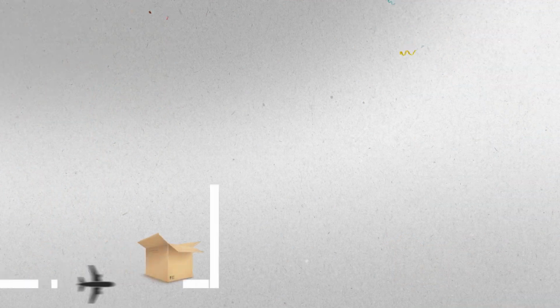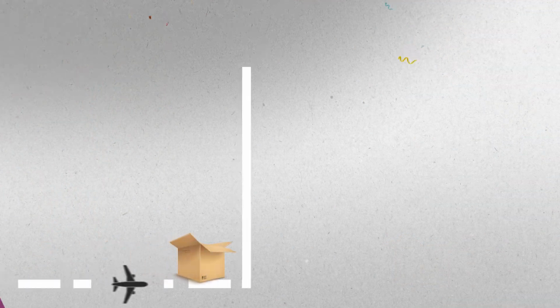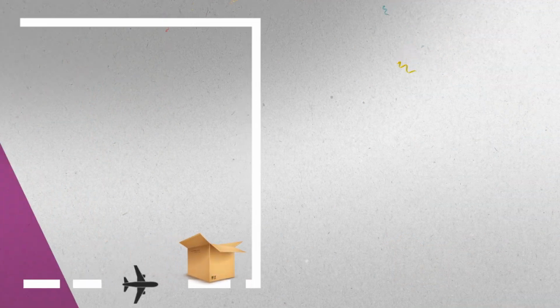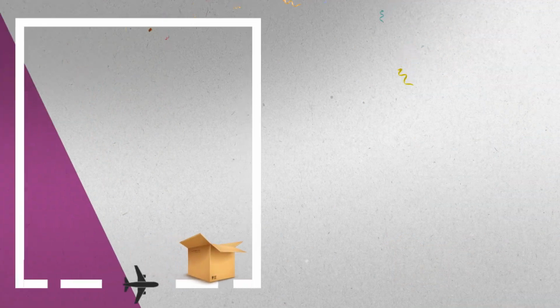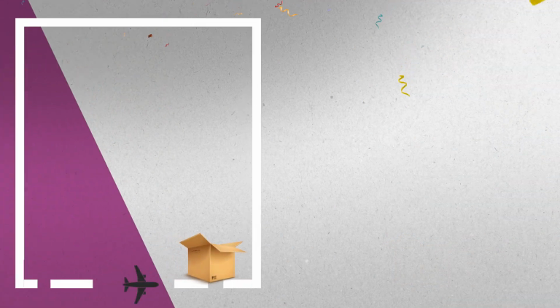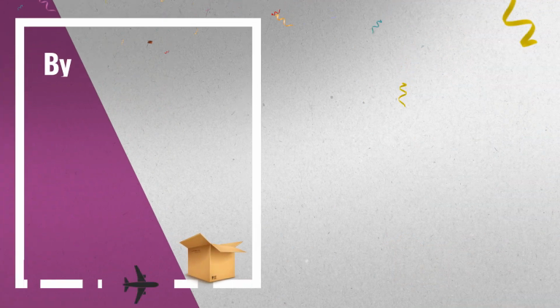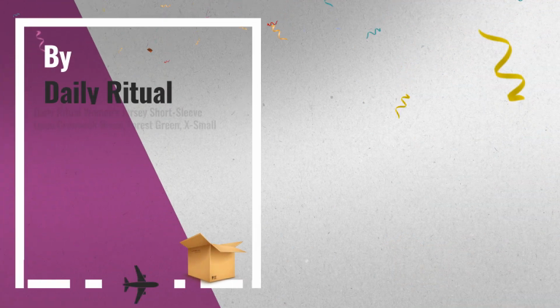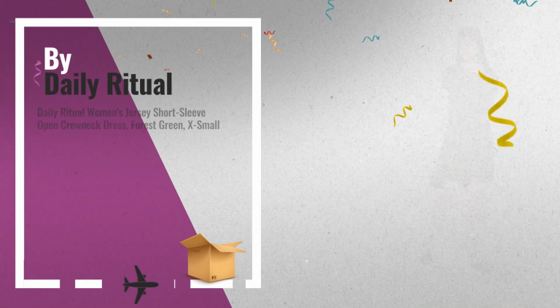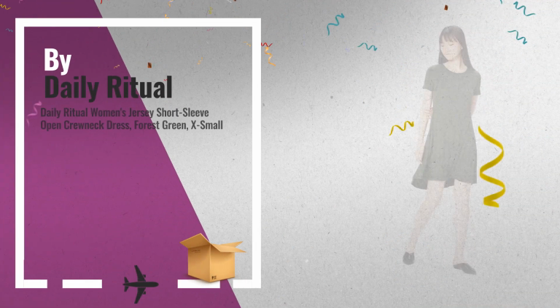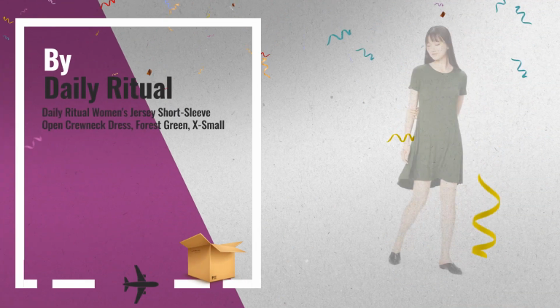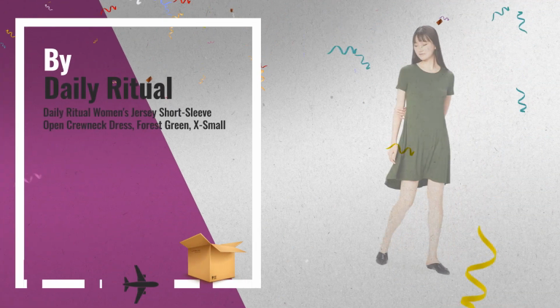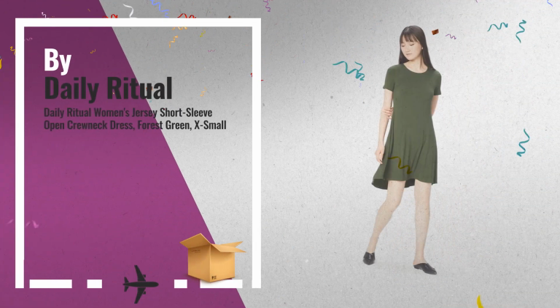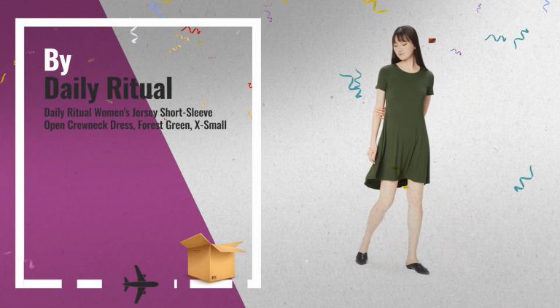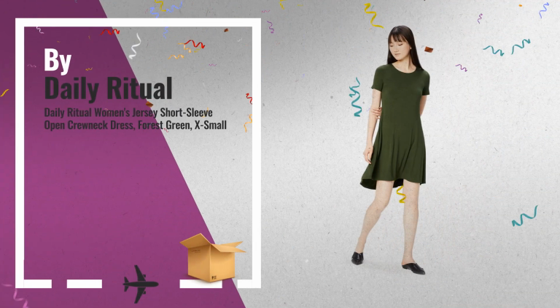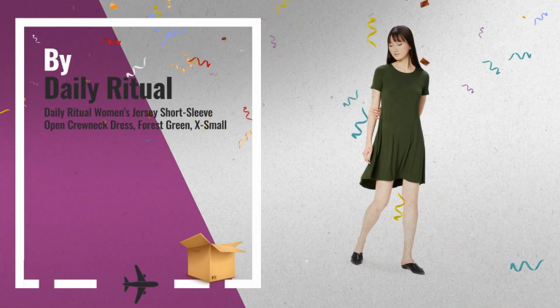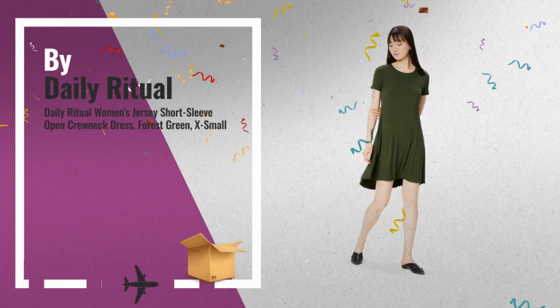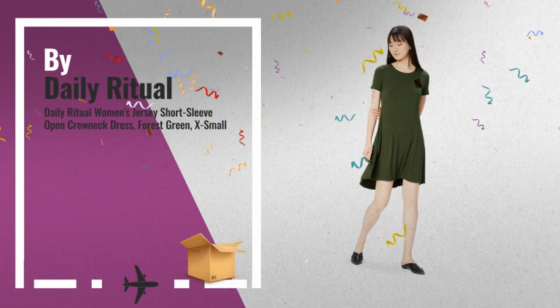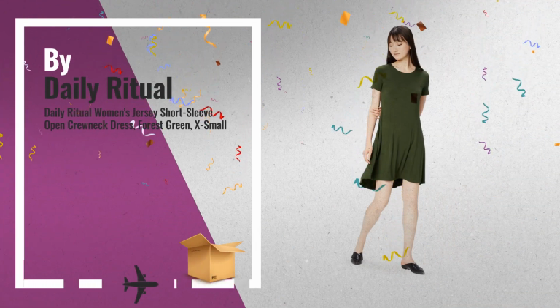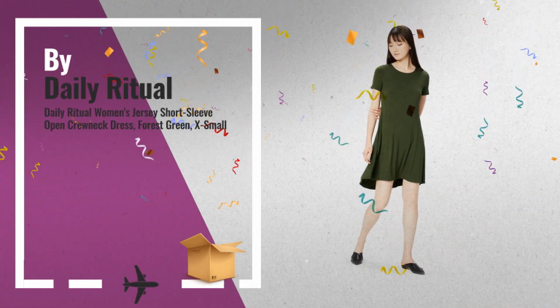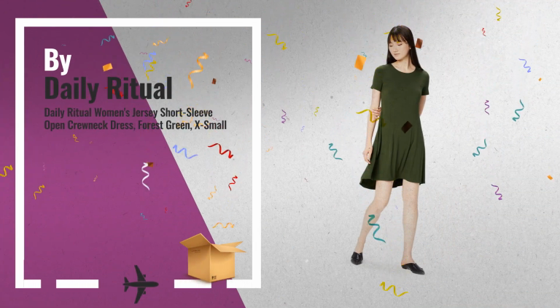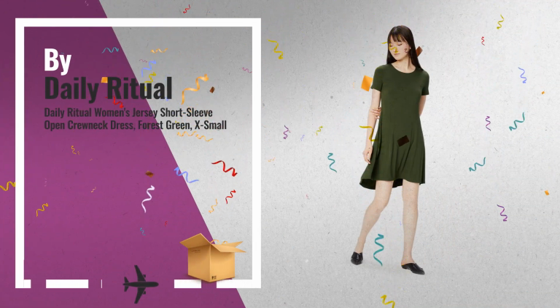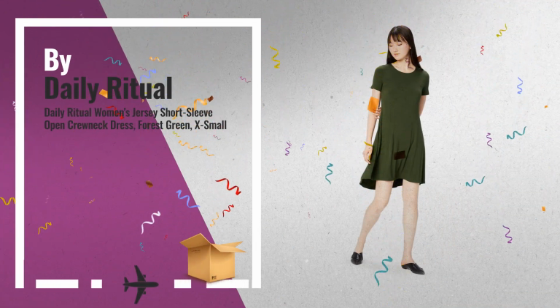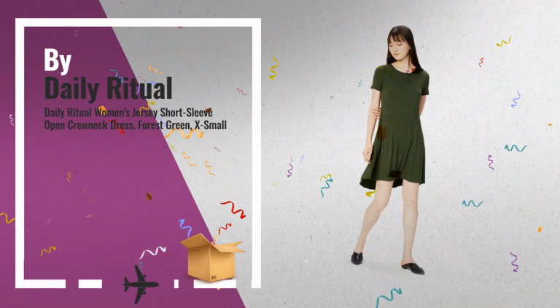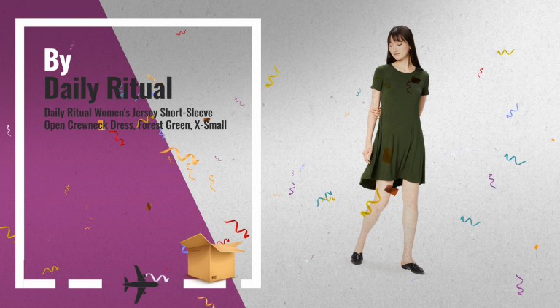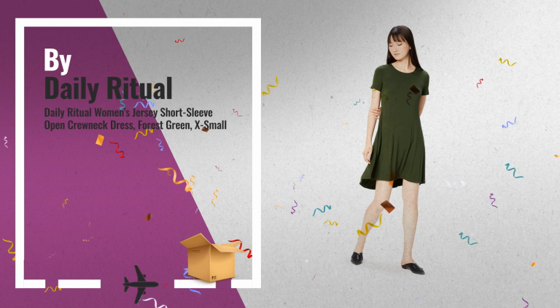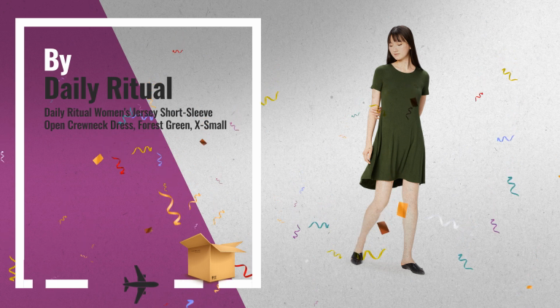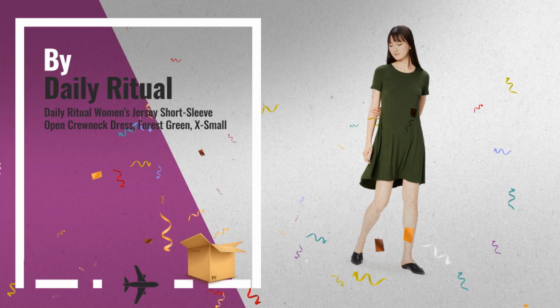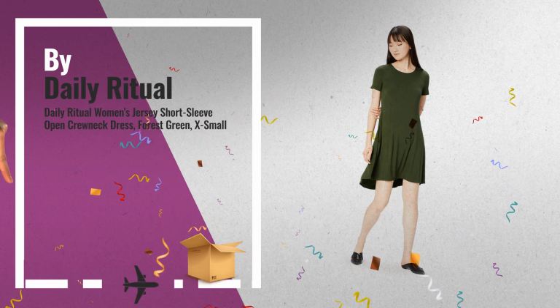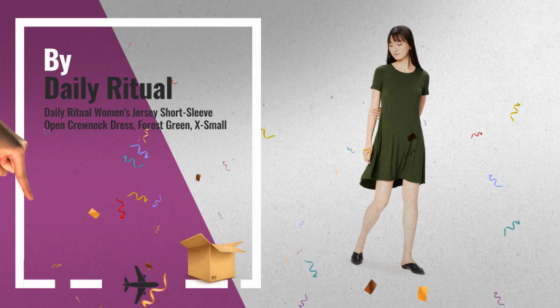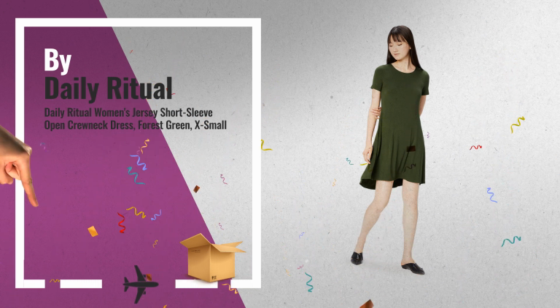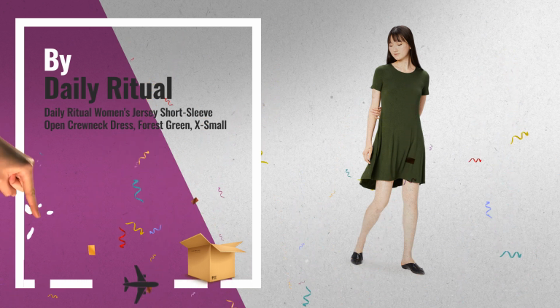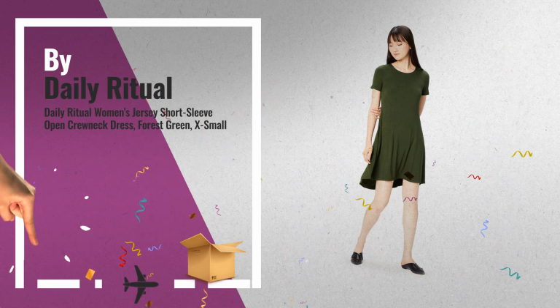Your style, your look — click below for more great ideas.